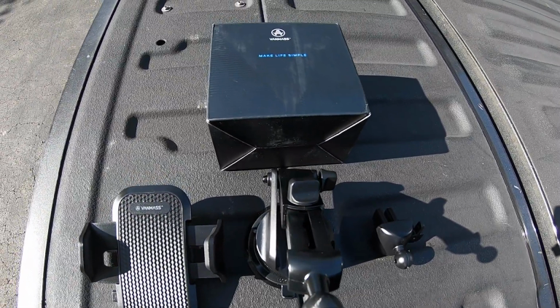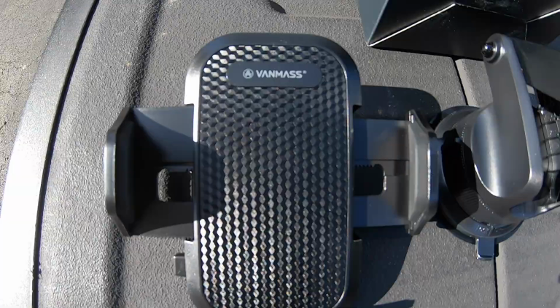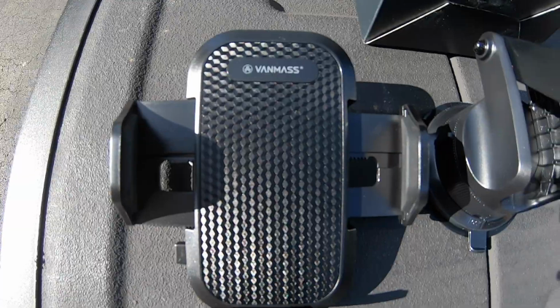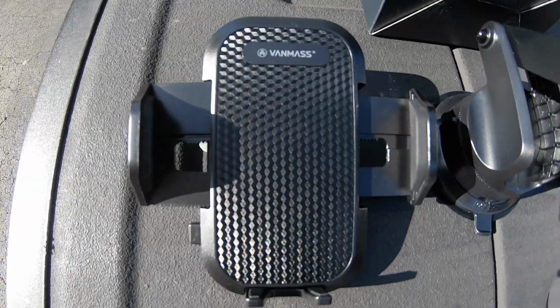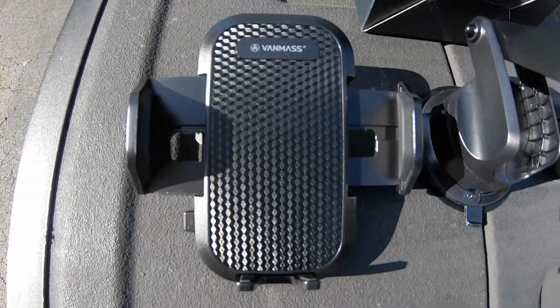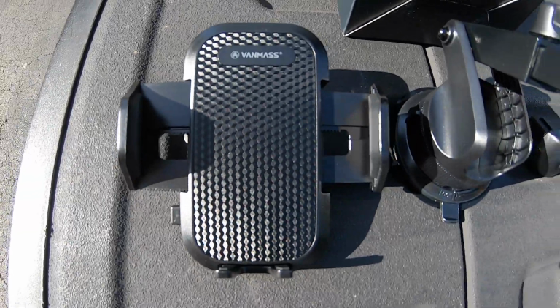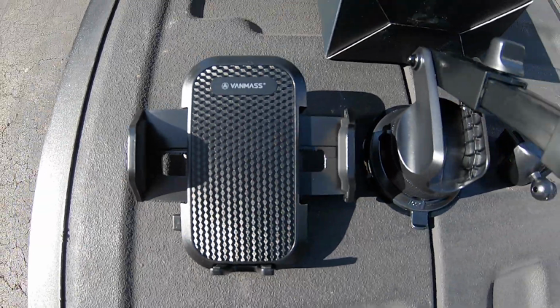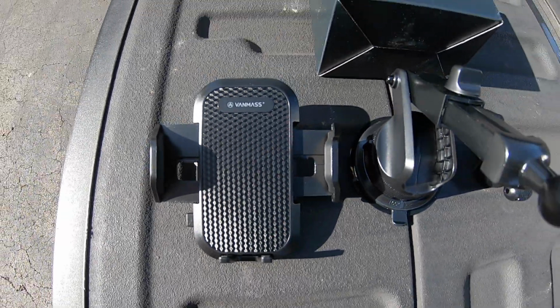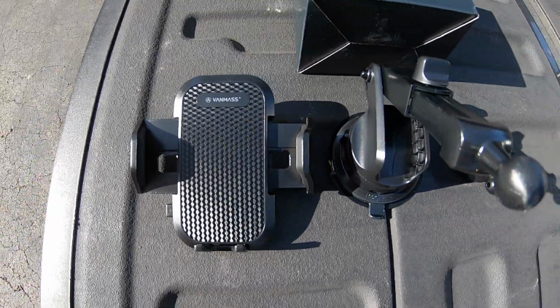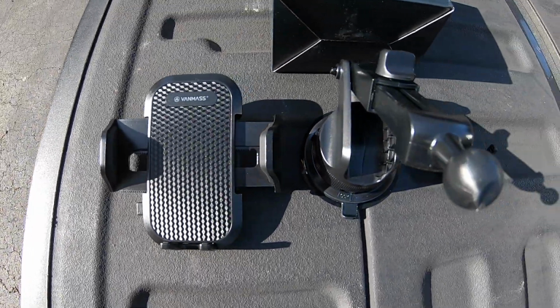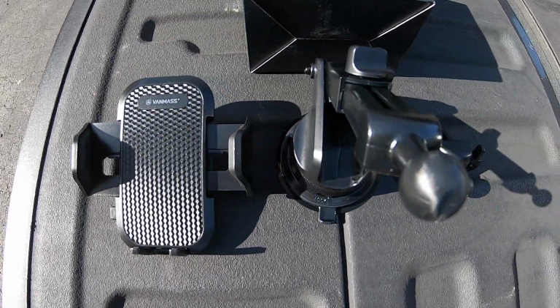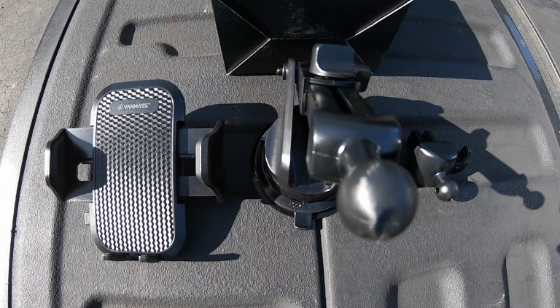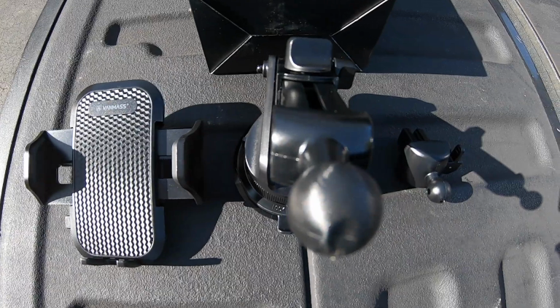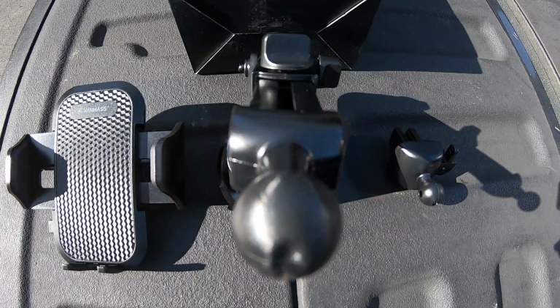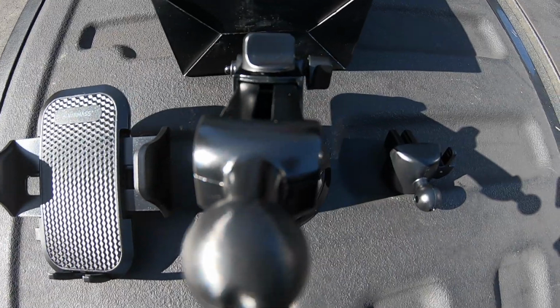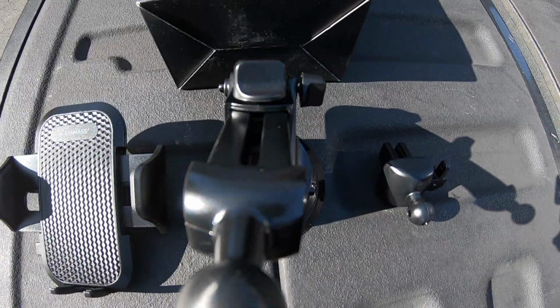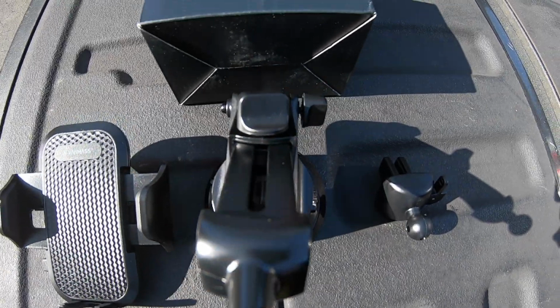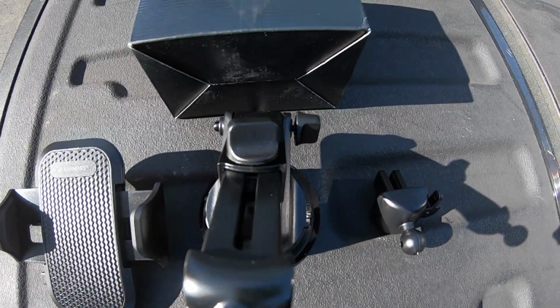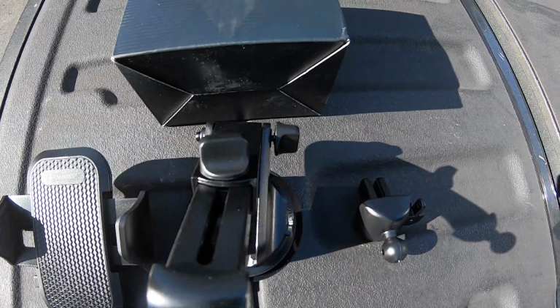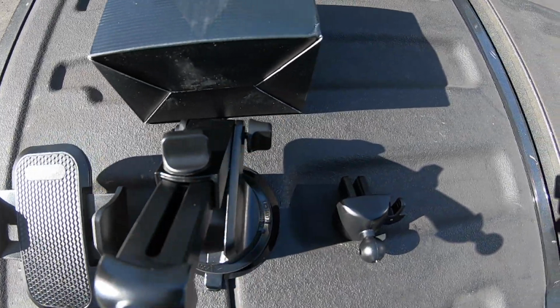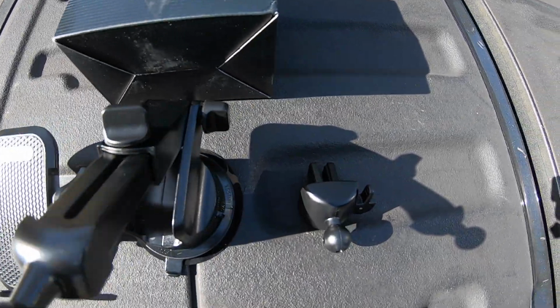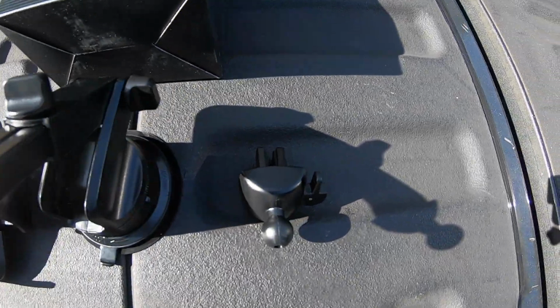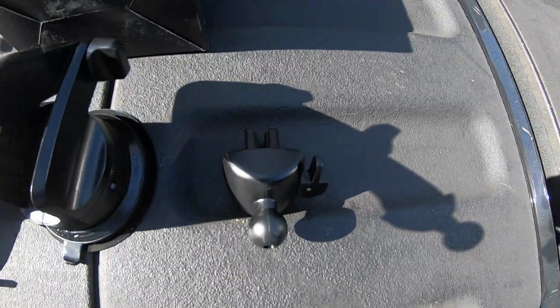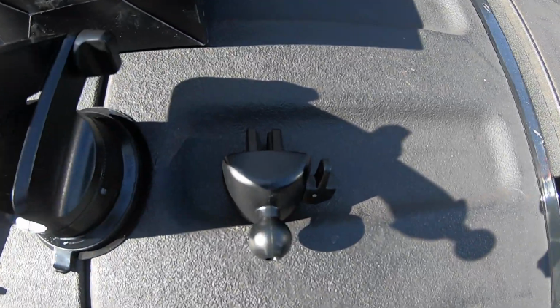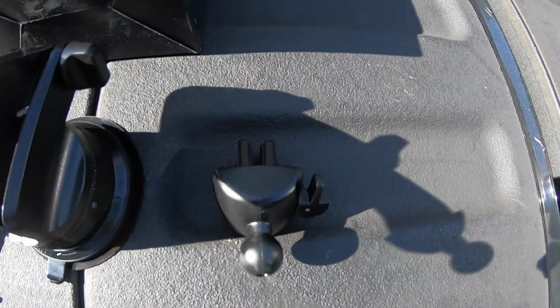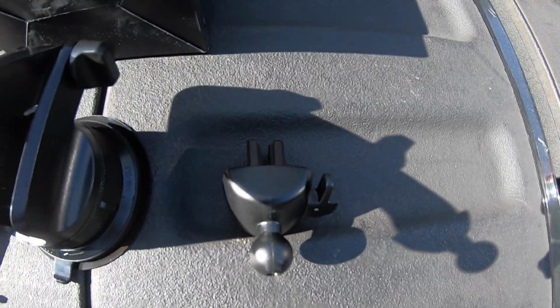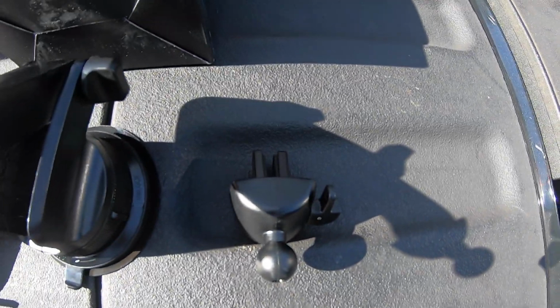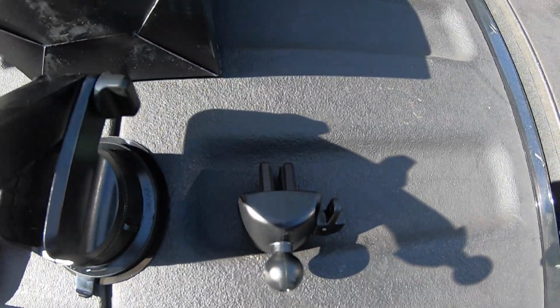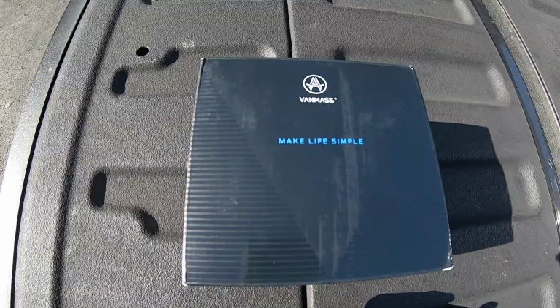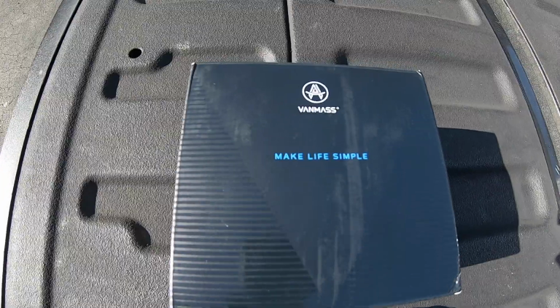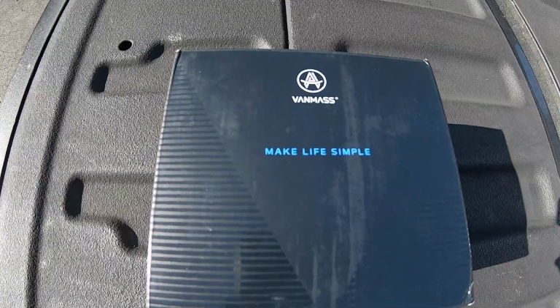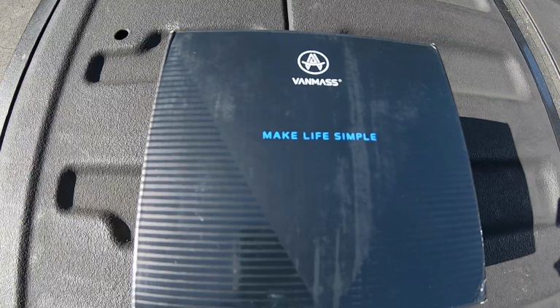So this is everything you get in the box. The packaging is also quite nice. Let's go ahead and jump into the F-150 and test this thing out.